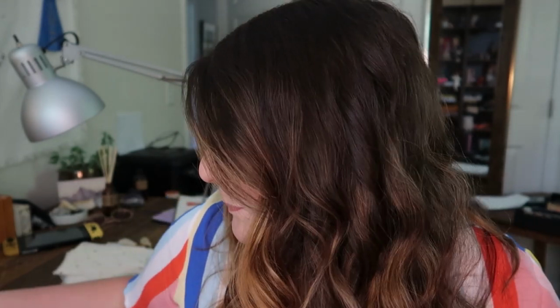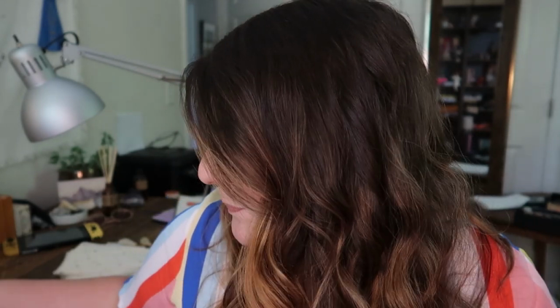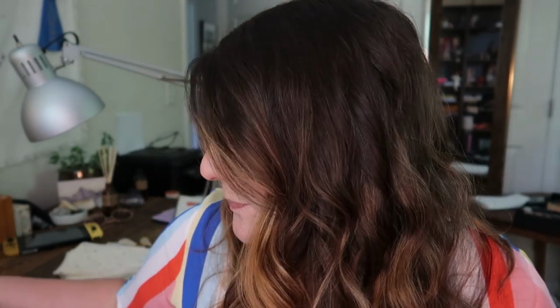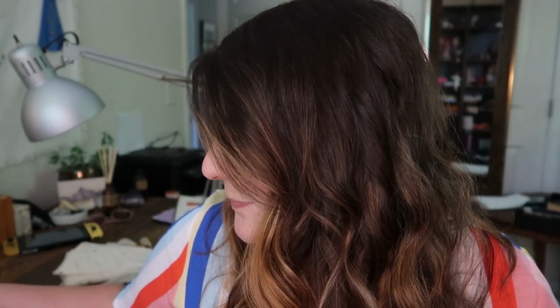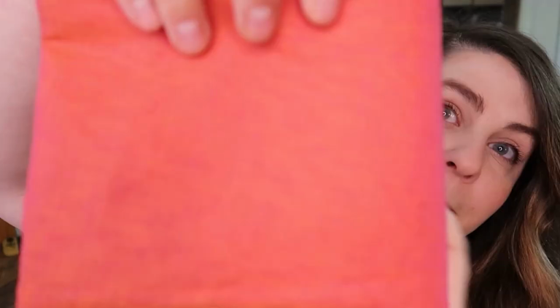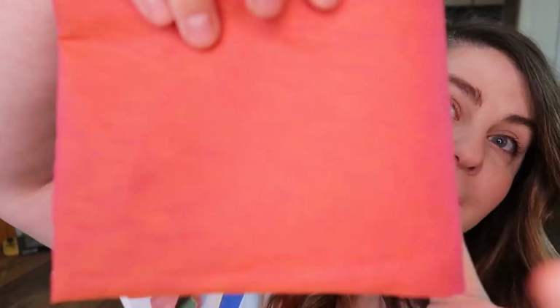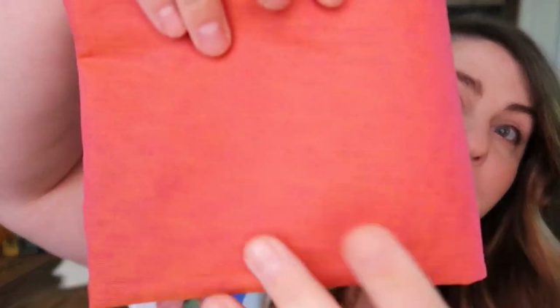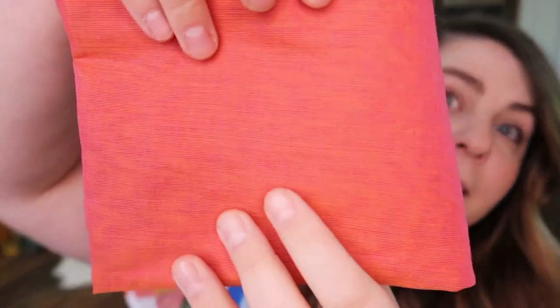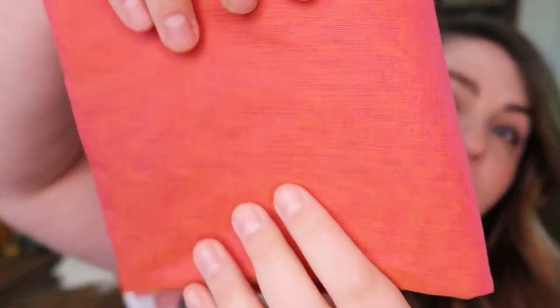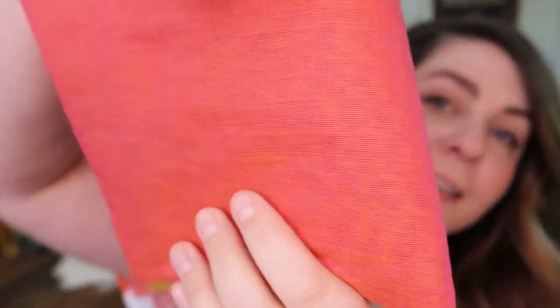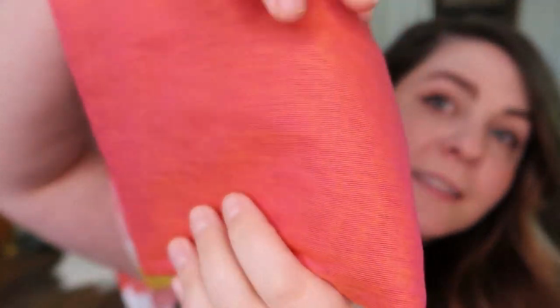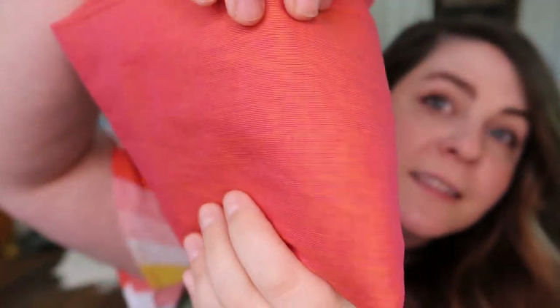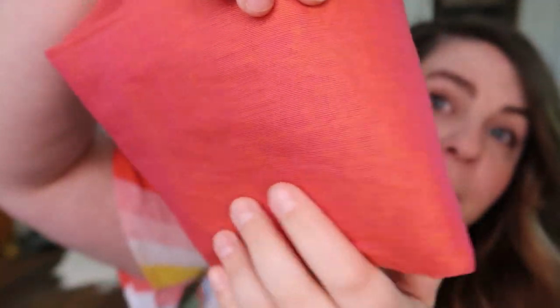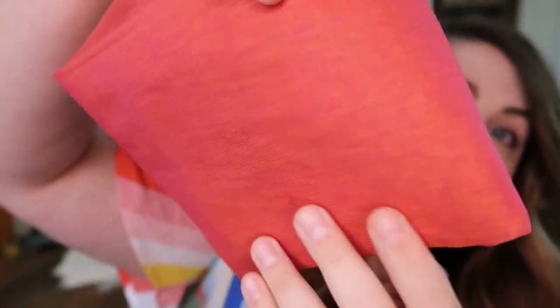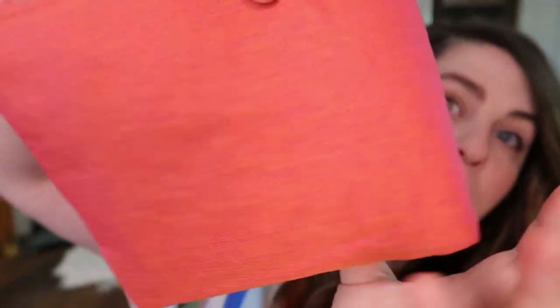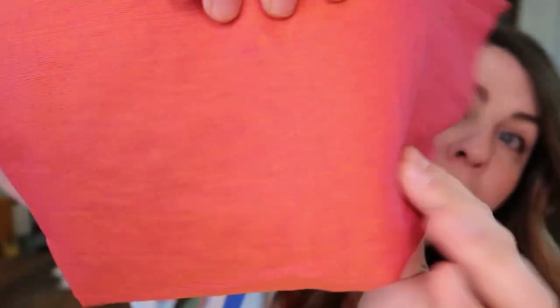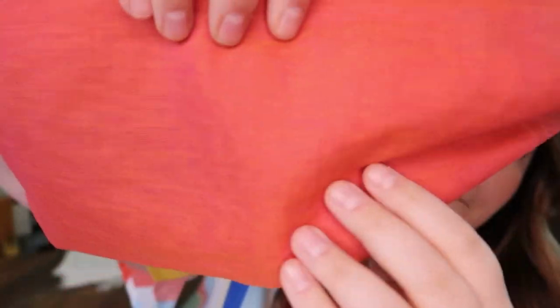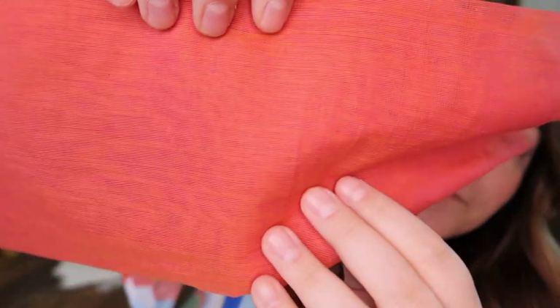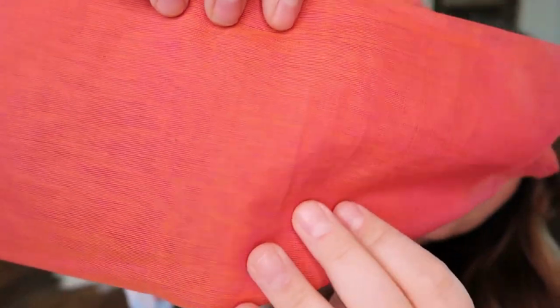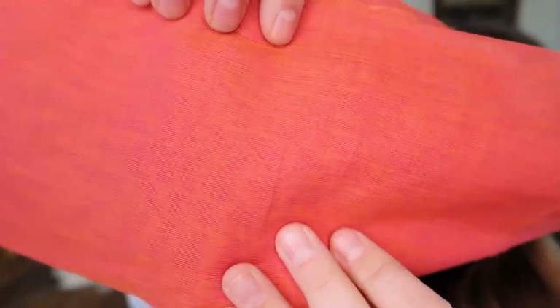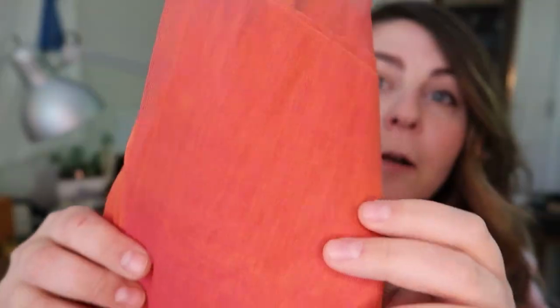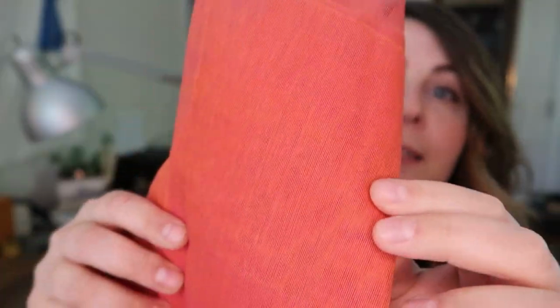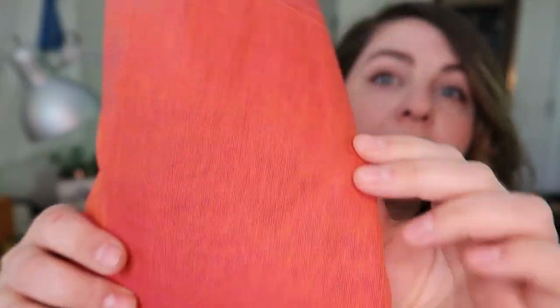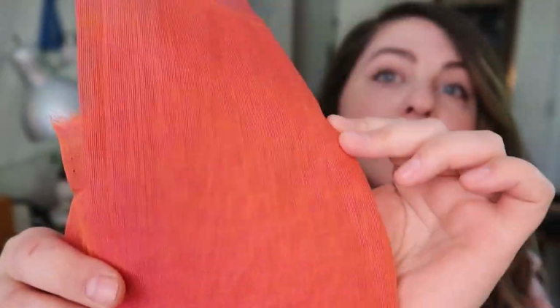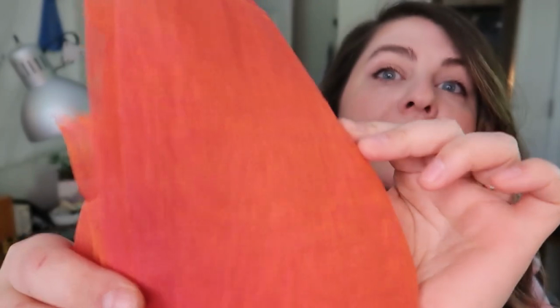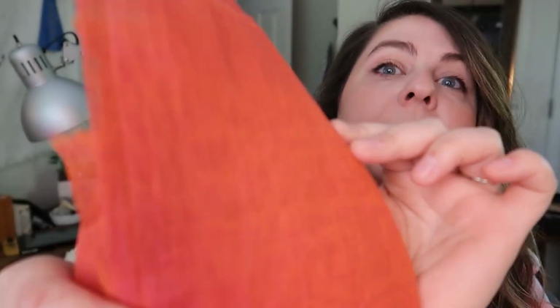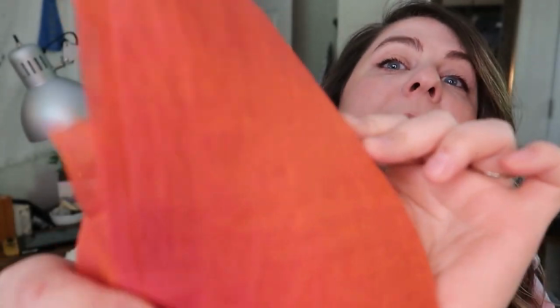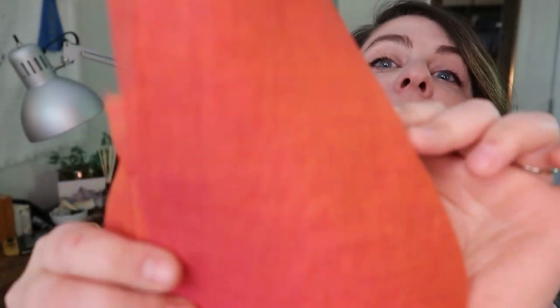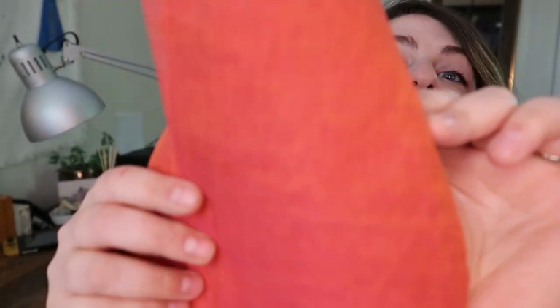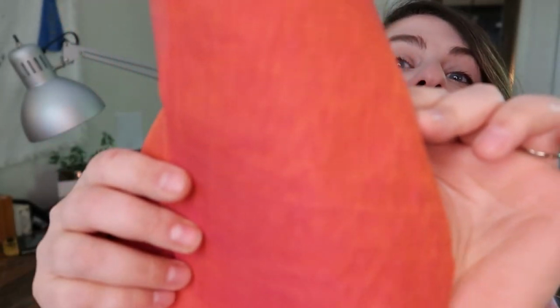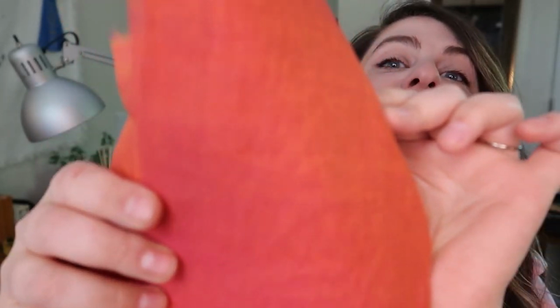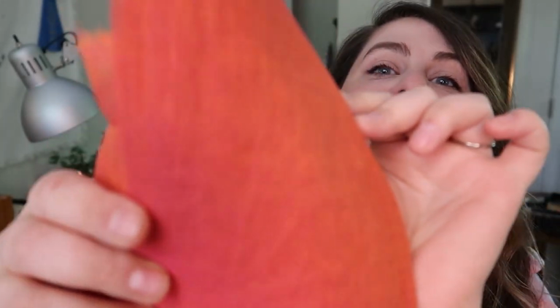Specifically this fabric. Oh, it's so cool. I'm like obsessed with it.